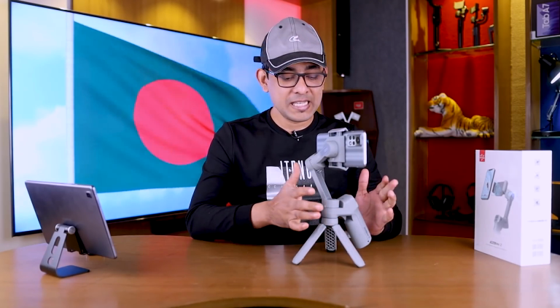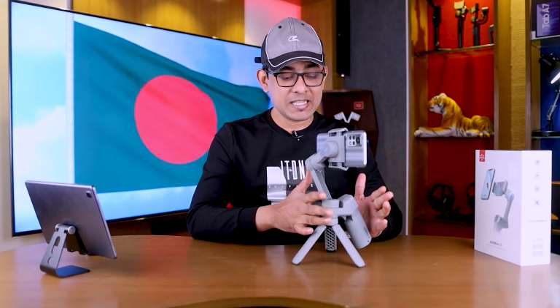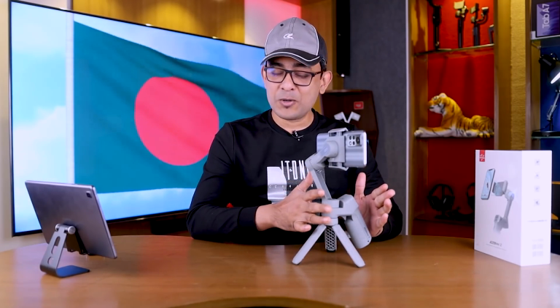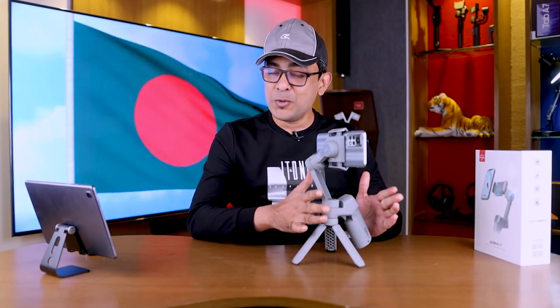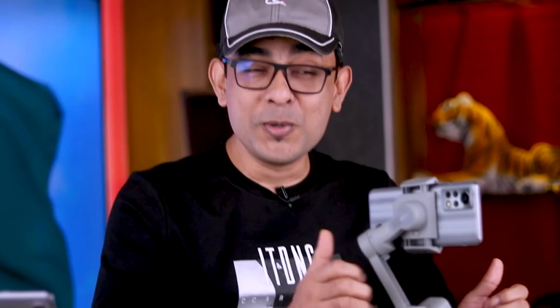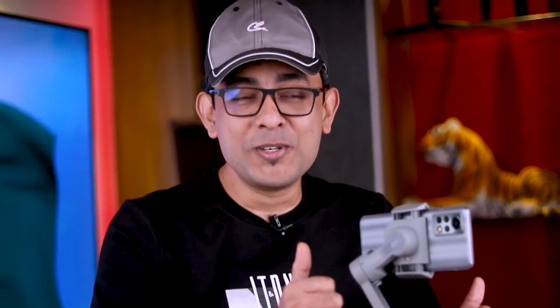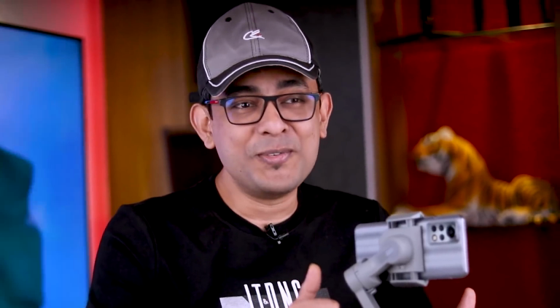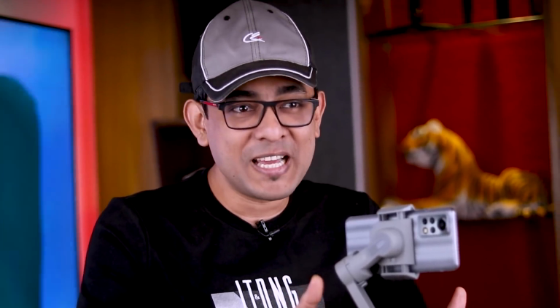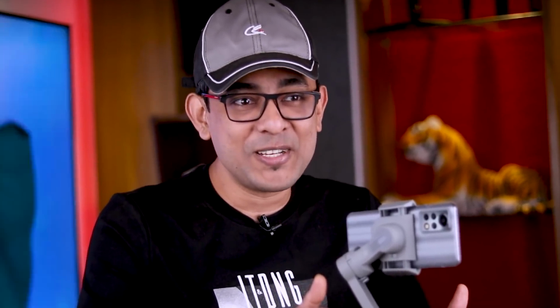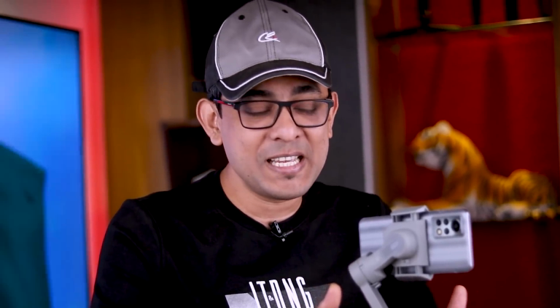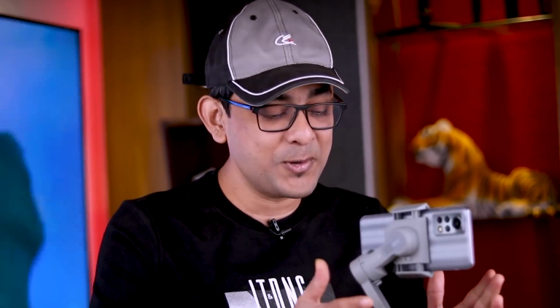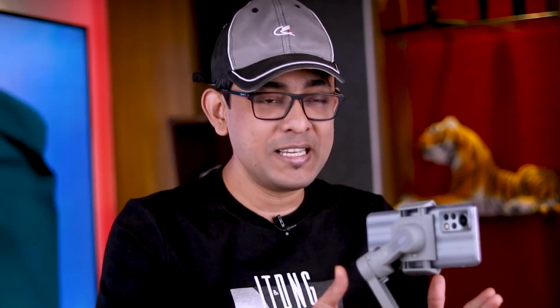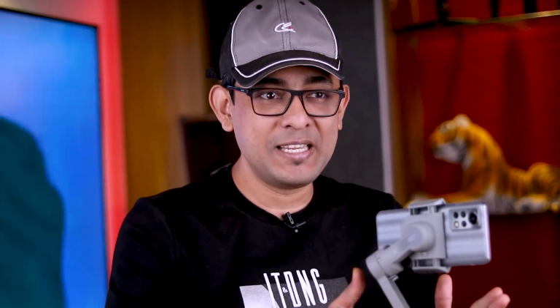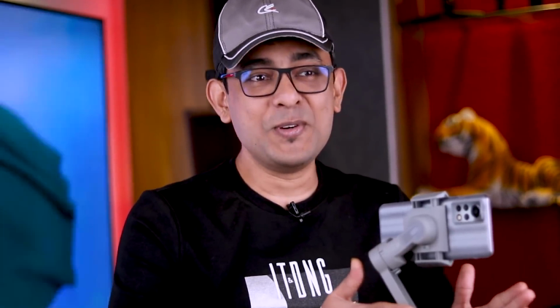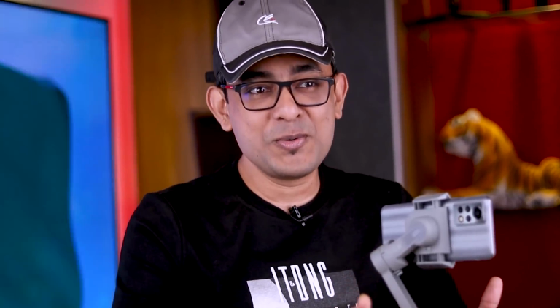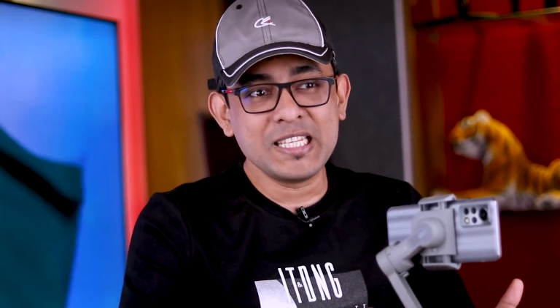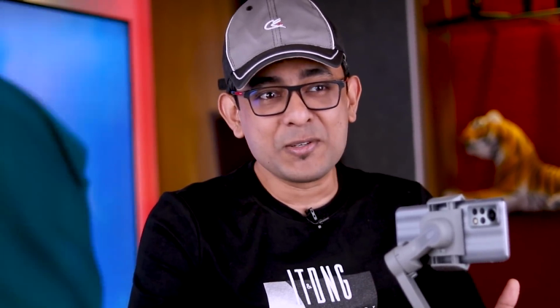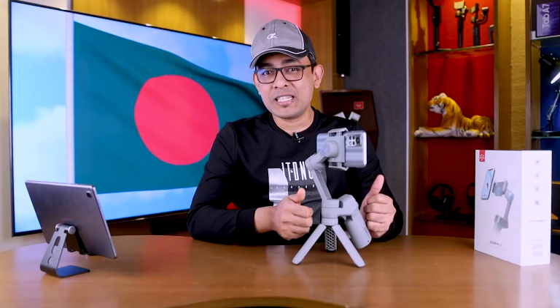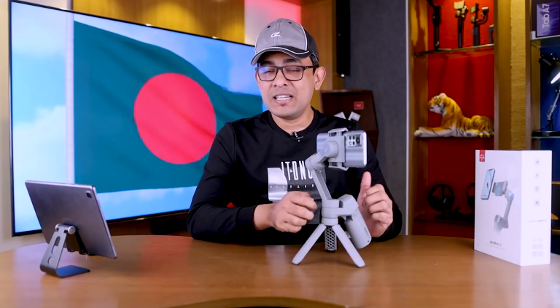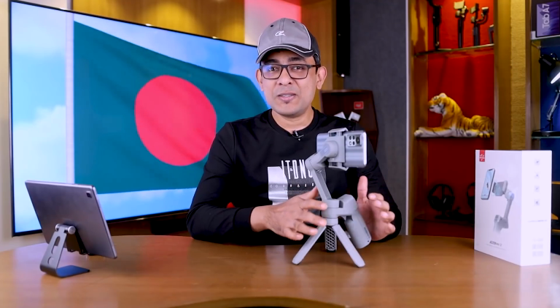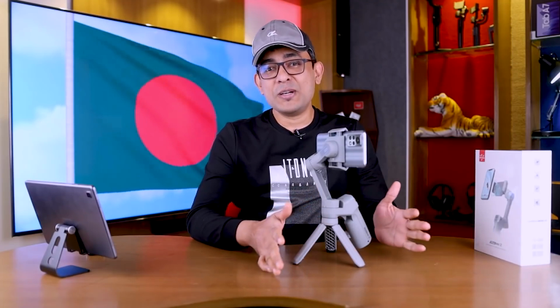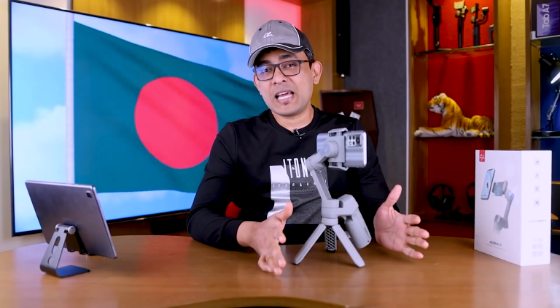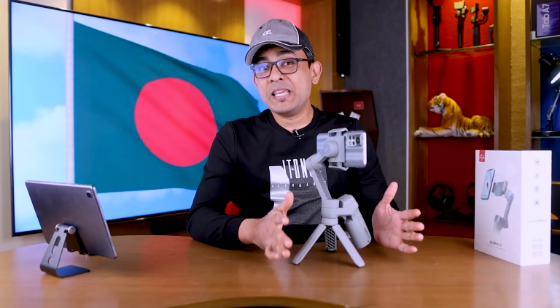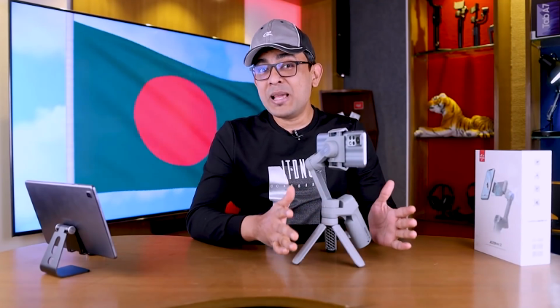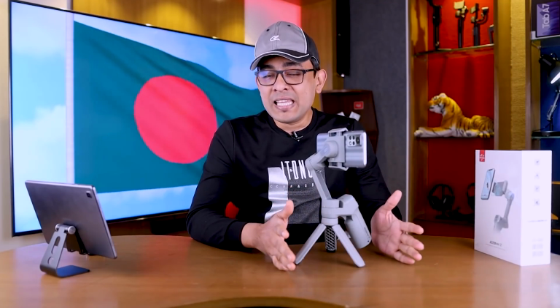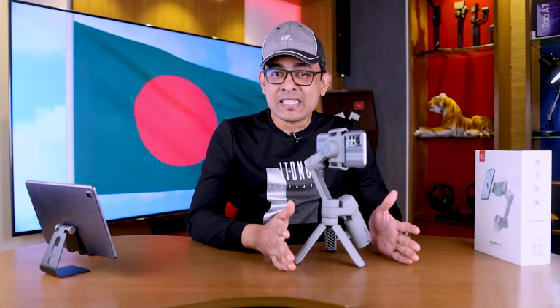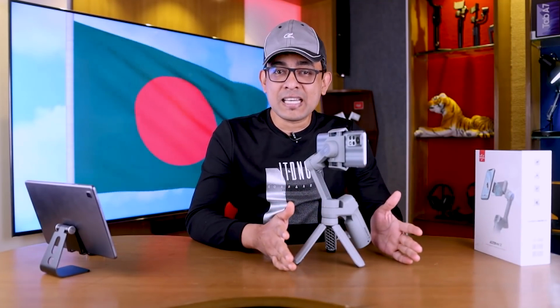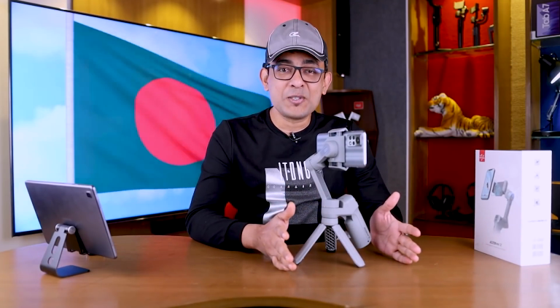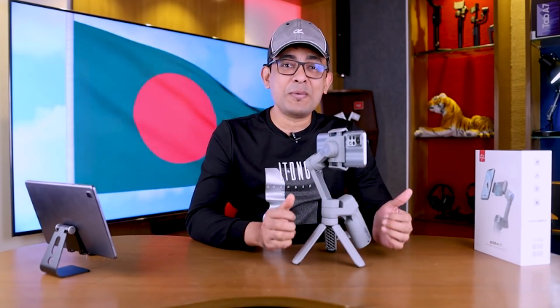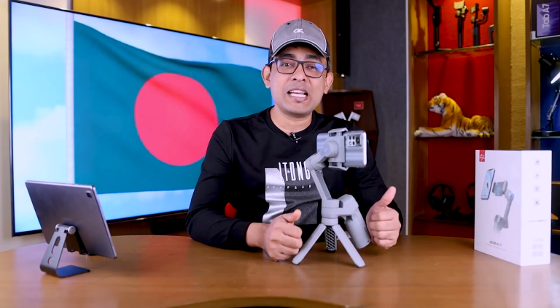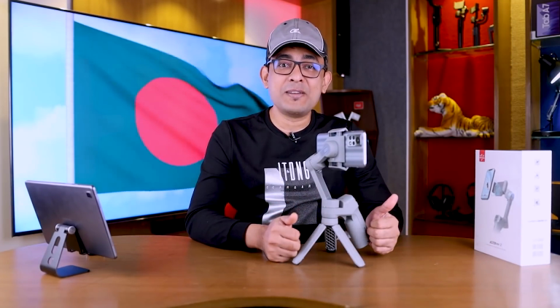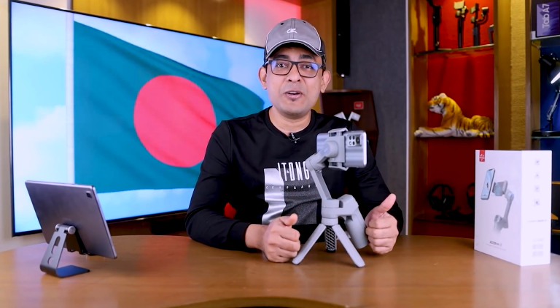This gimbal has great features all around, and the gimbal is the most important thing to watch in this video.